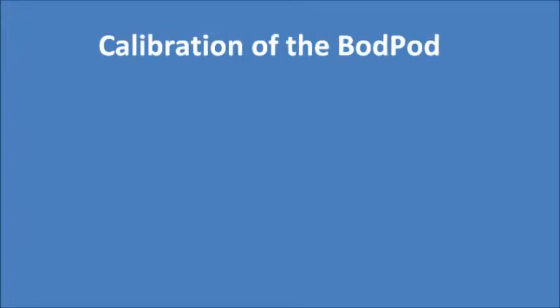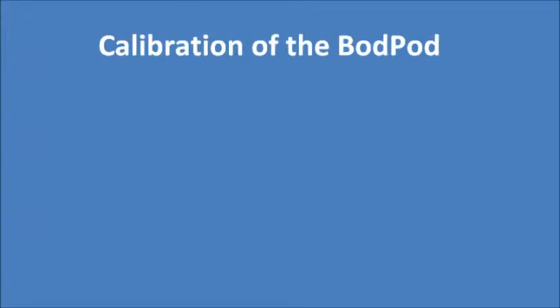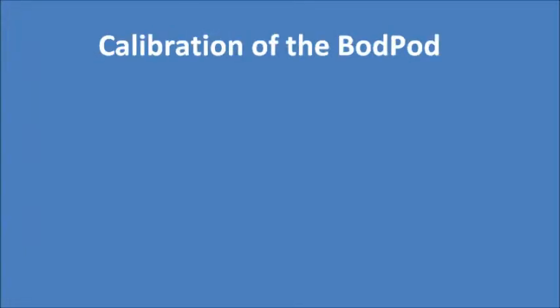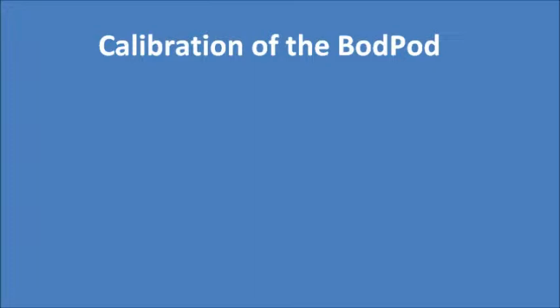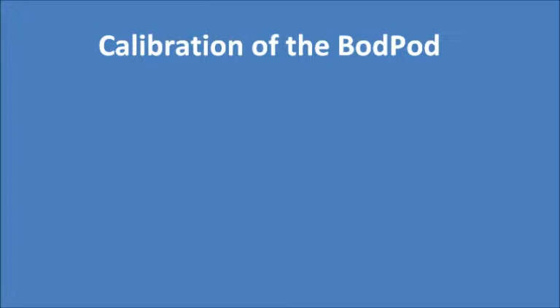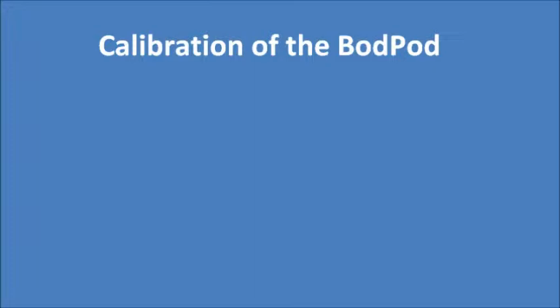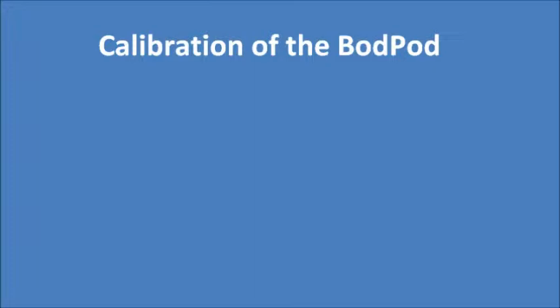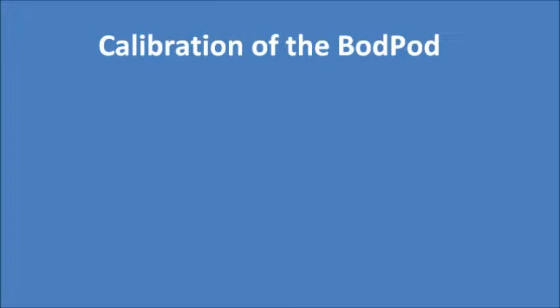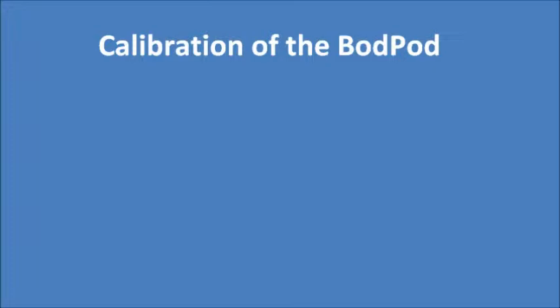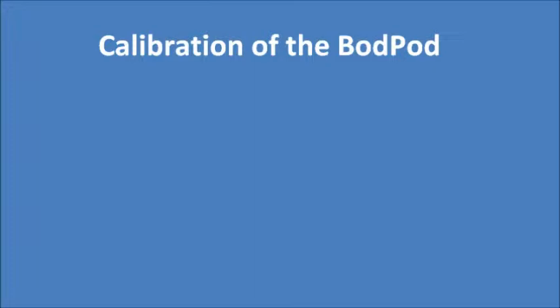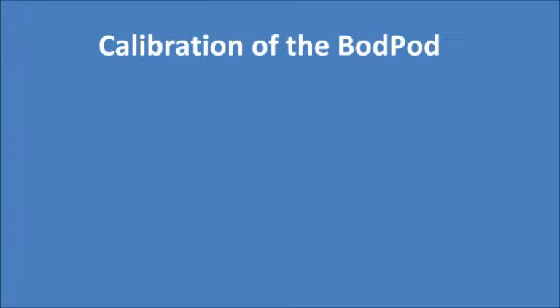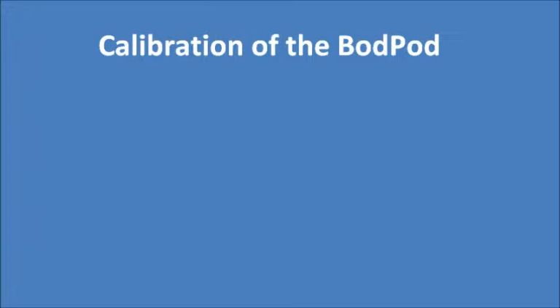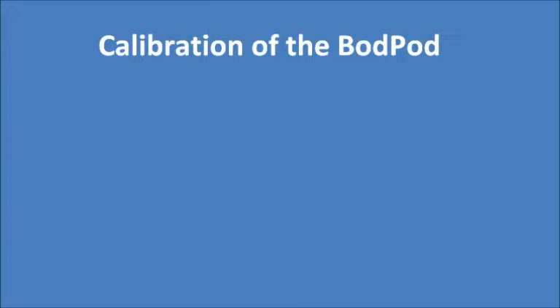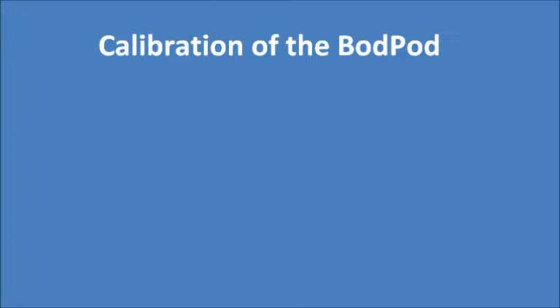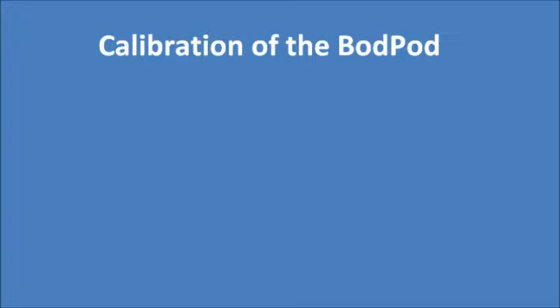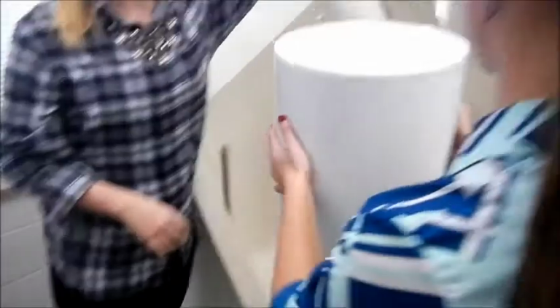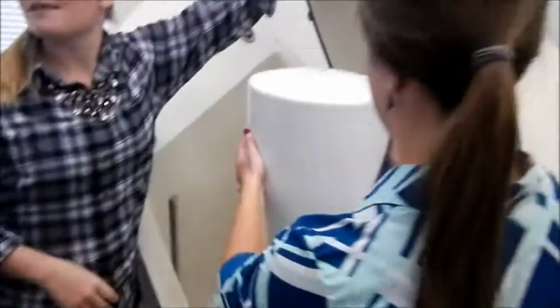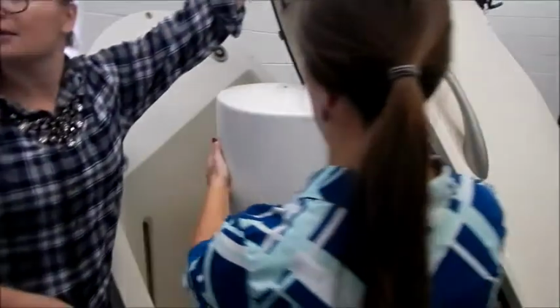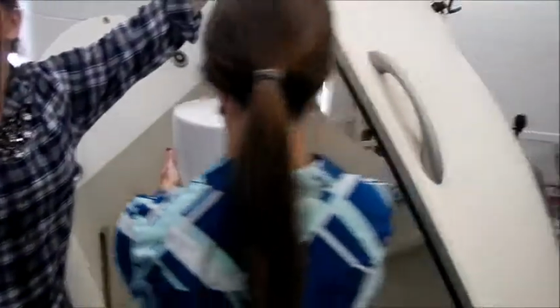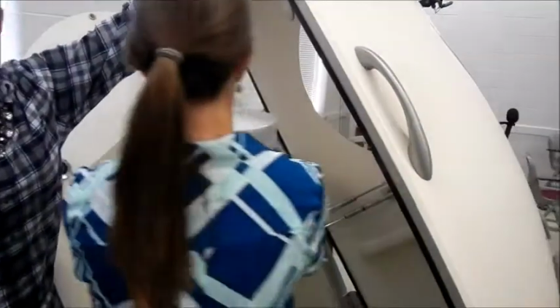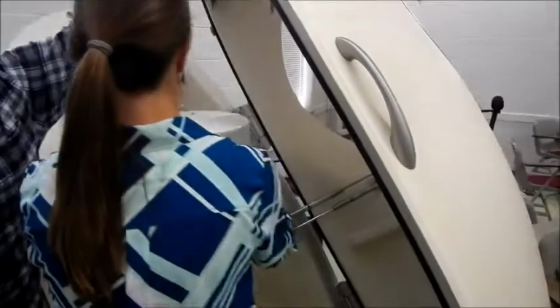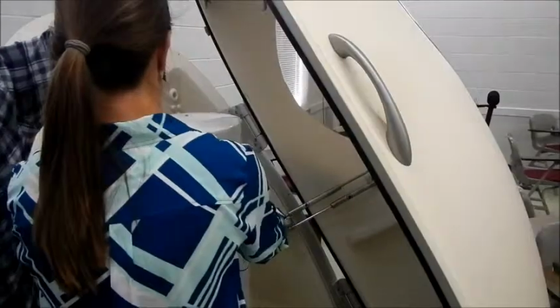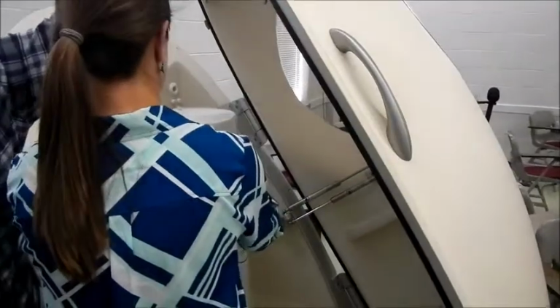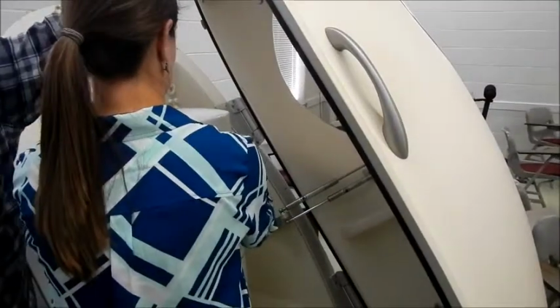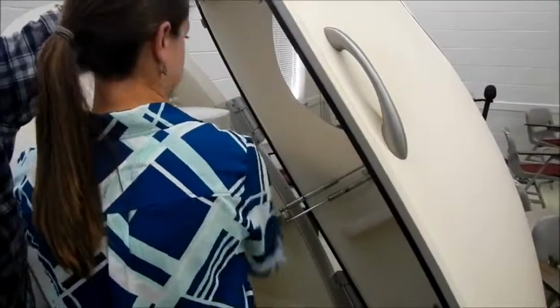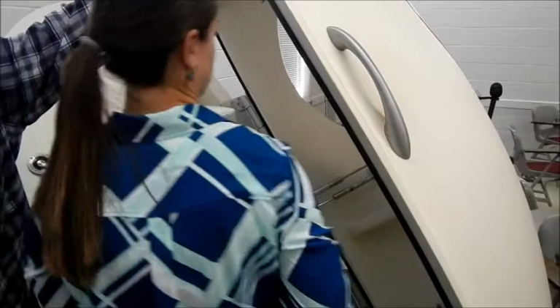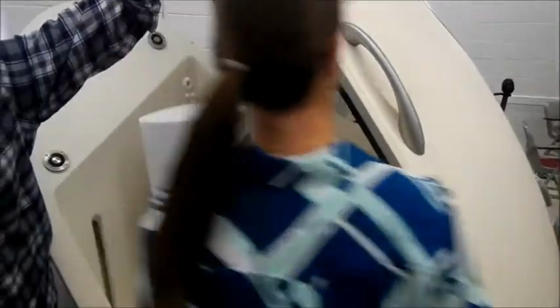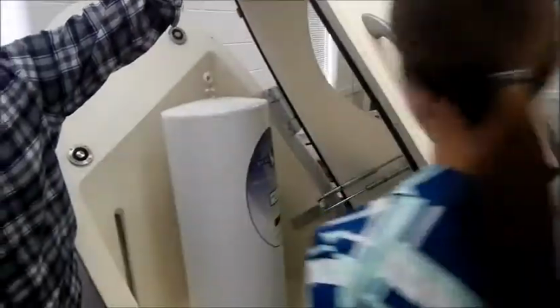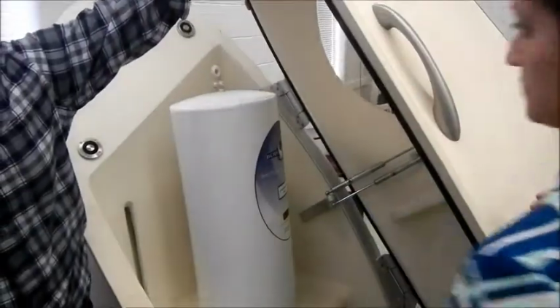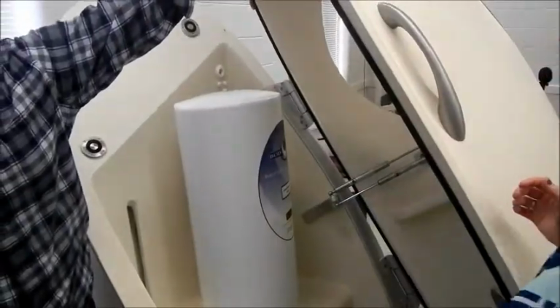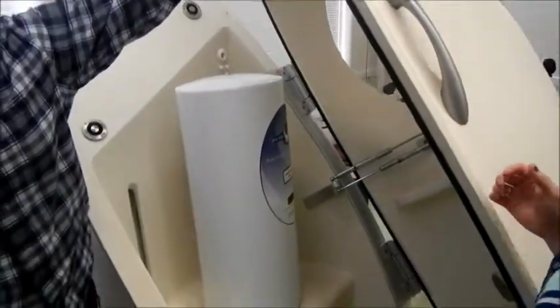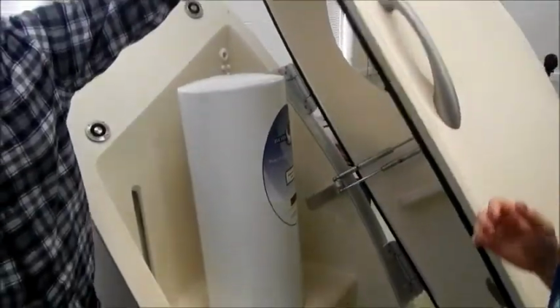Calibration of the bod pod. The bod pod is calibrated using a cylinder with a specific volume and weight.